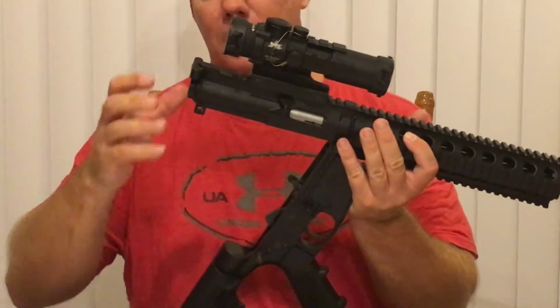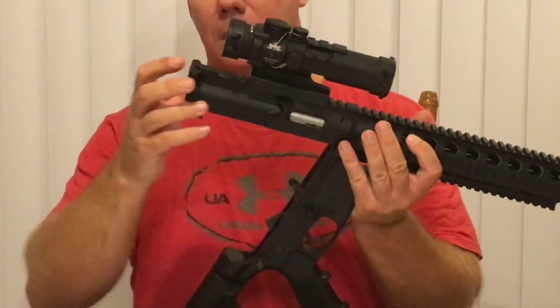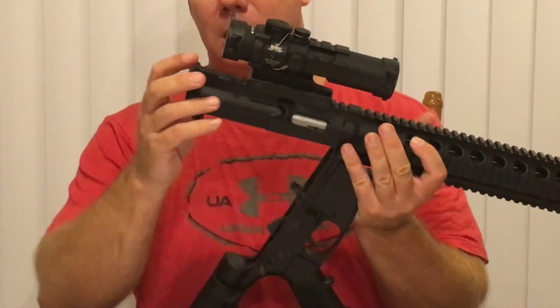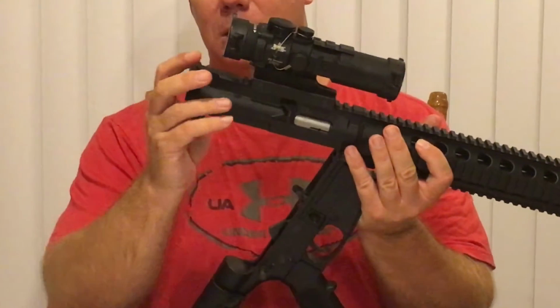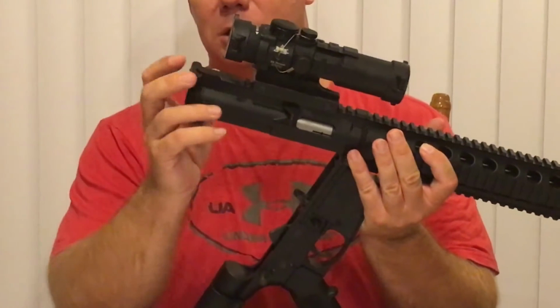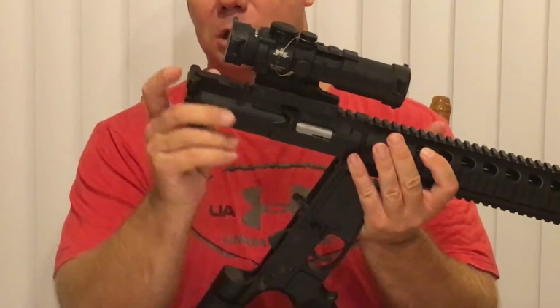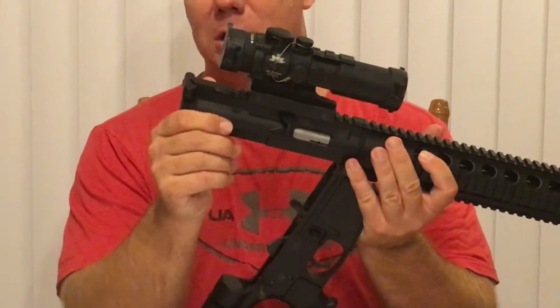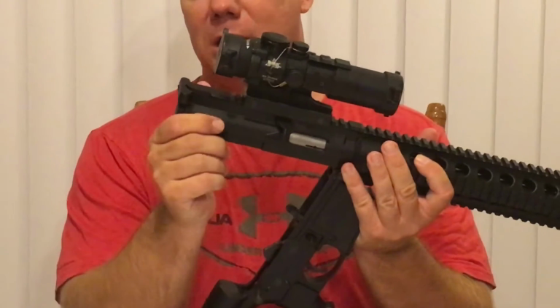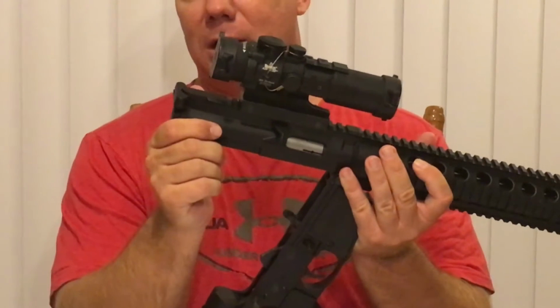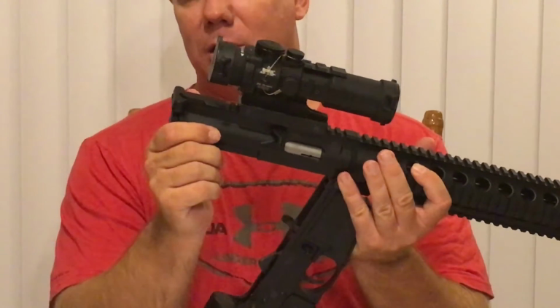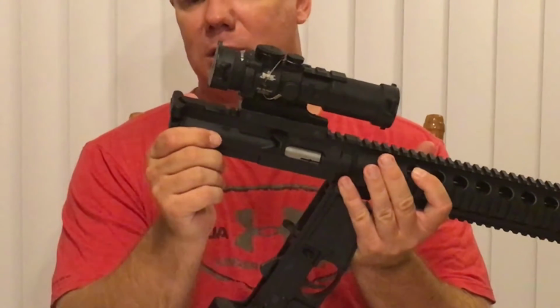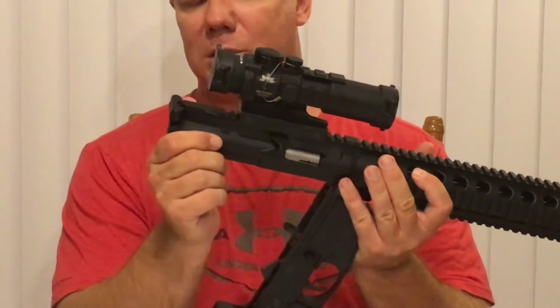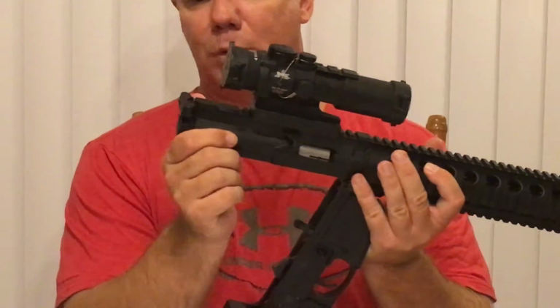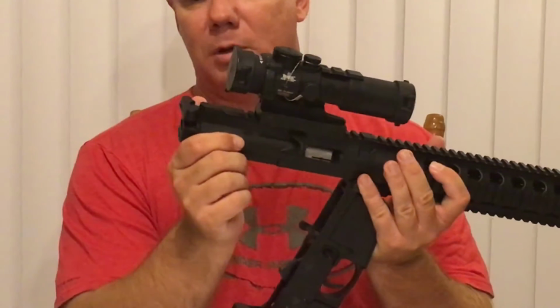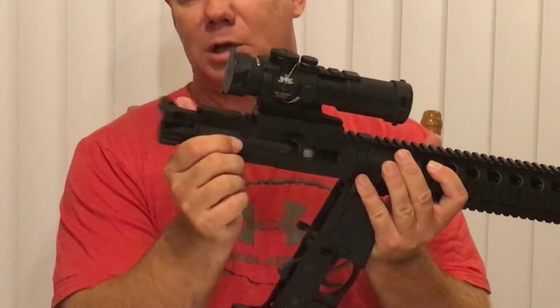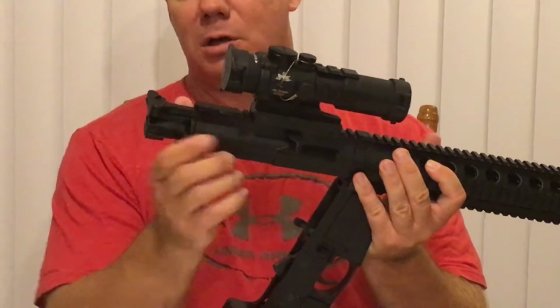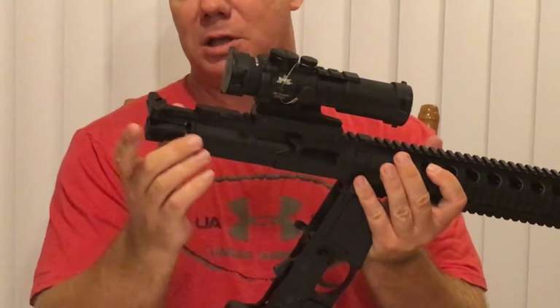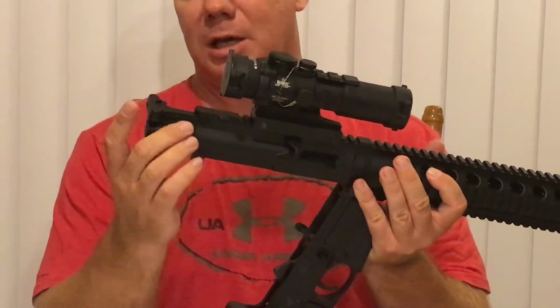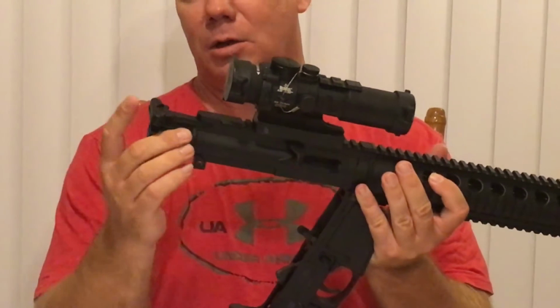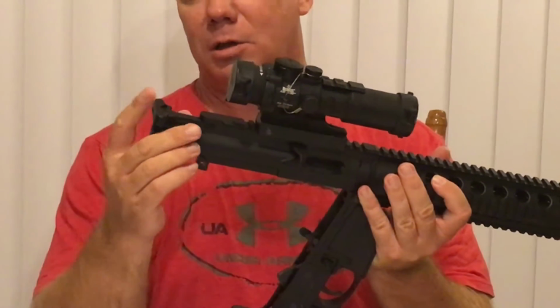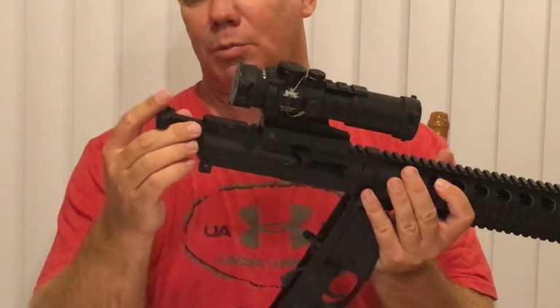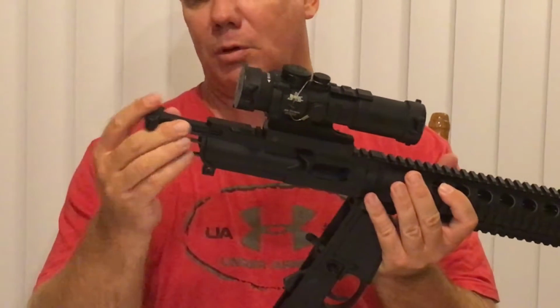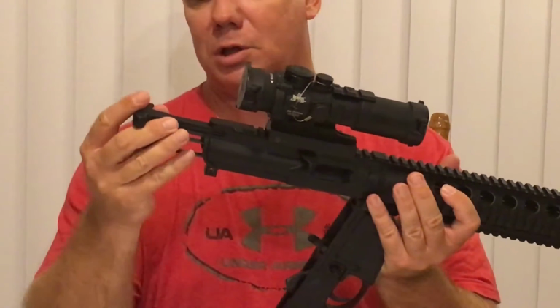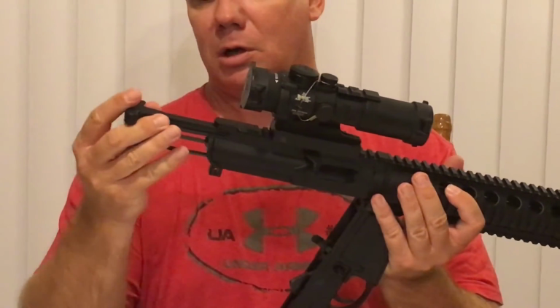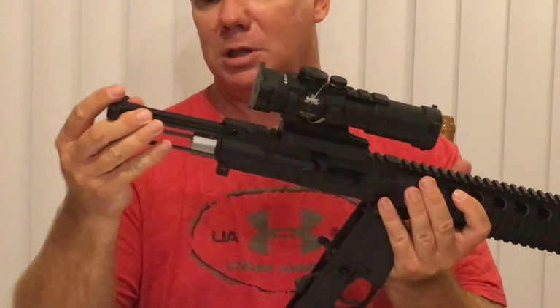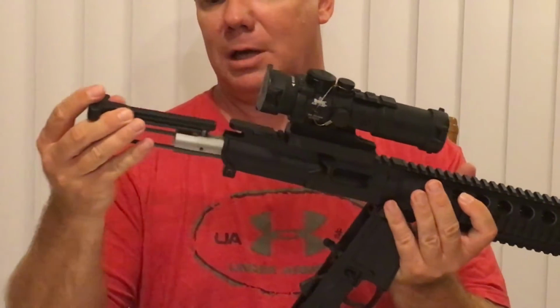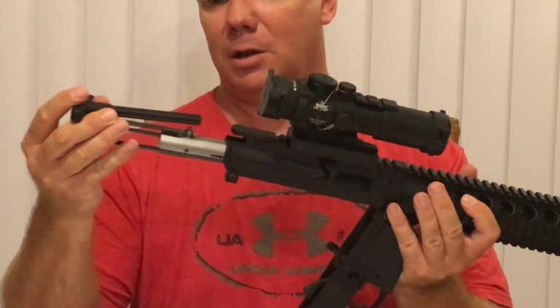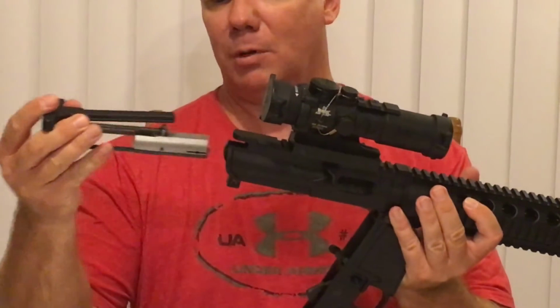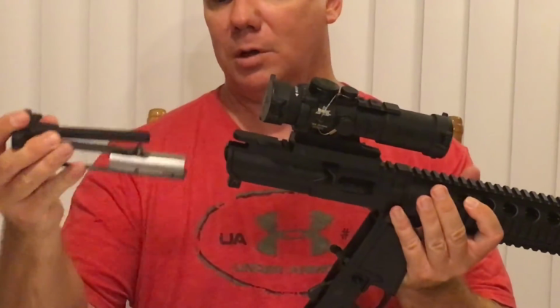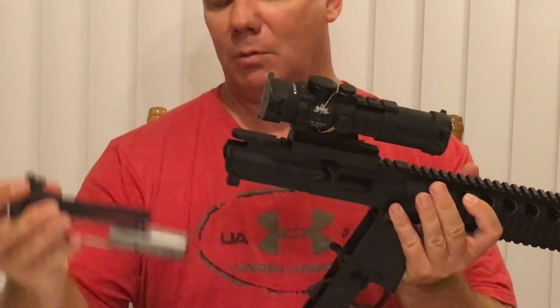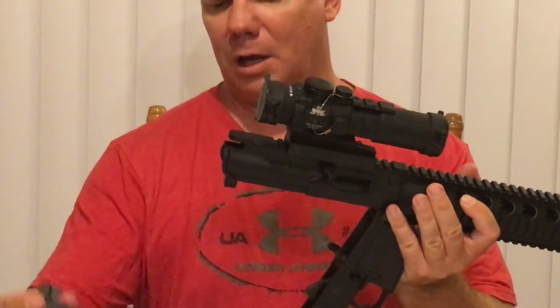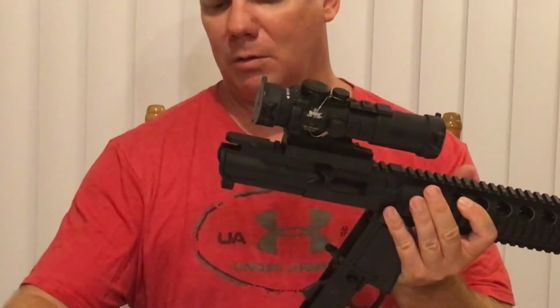And then here's your charging handle. You just pull that charging handle and the bolt and charging handle — they both come right out.